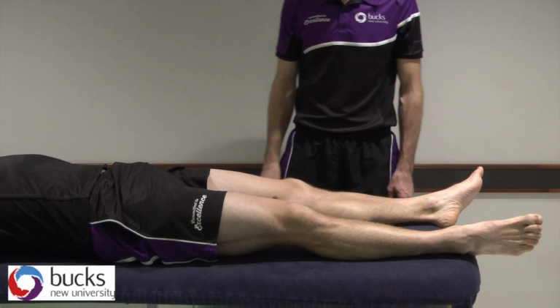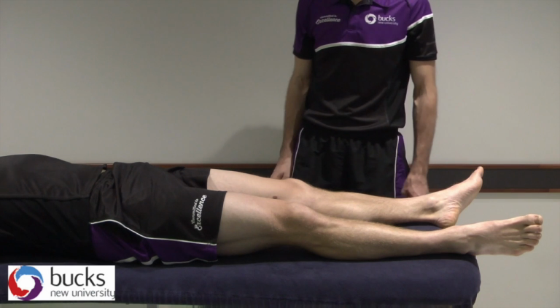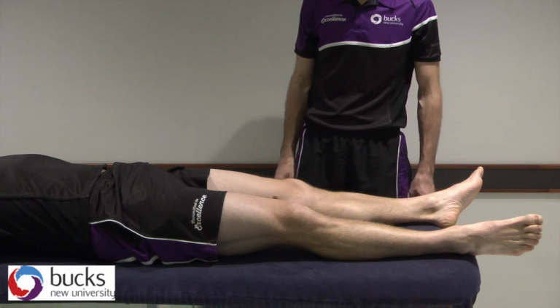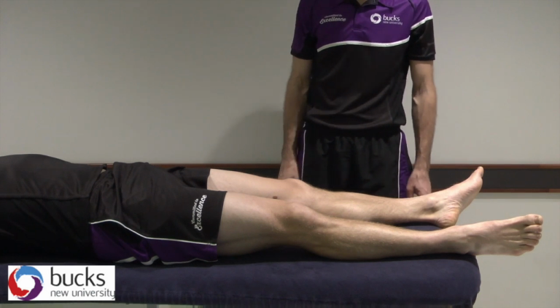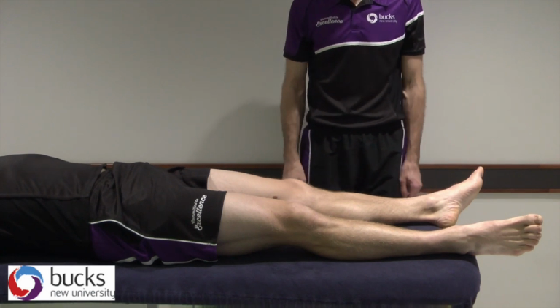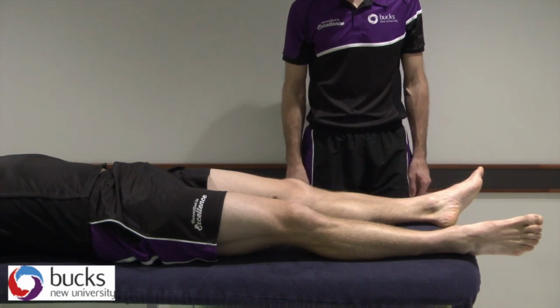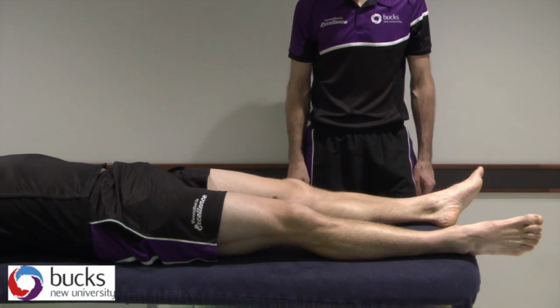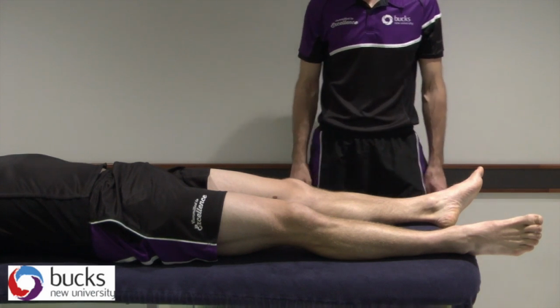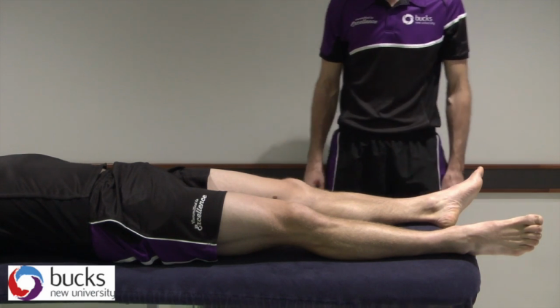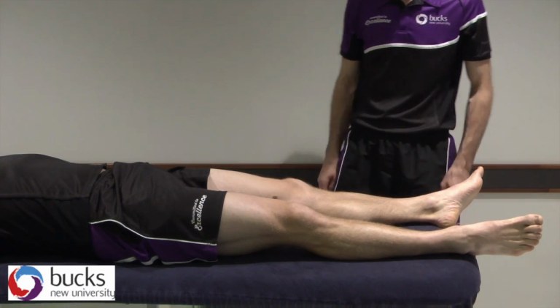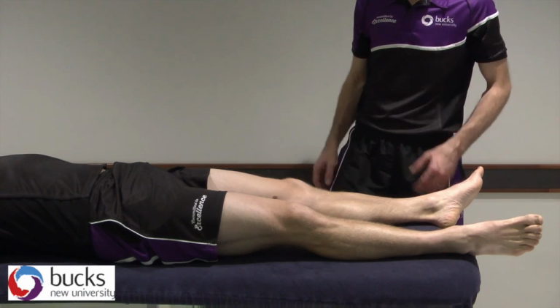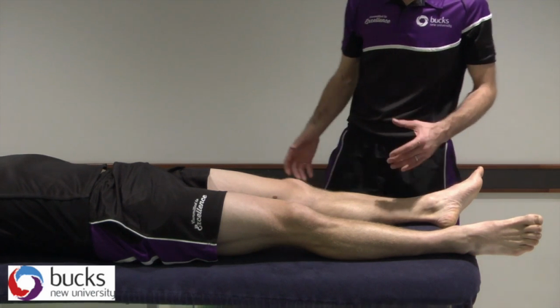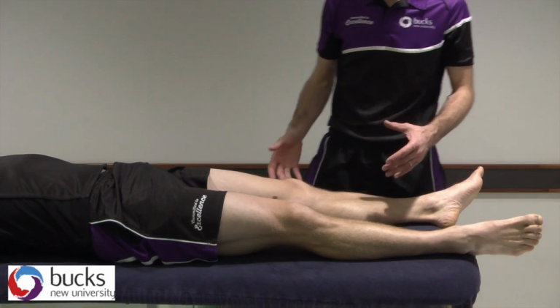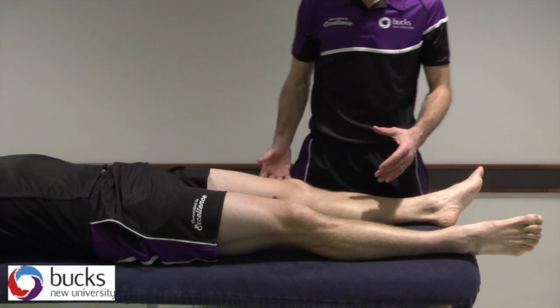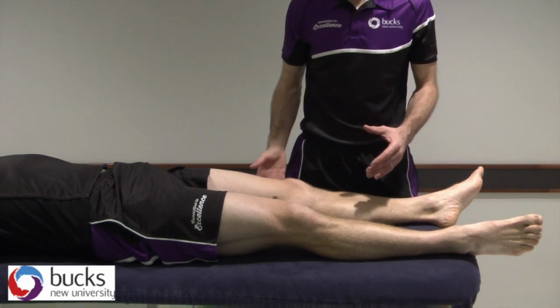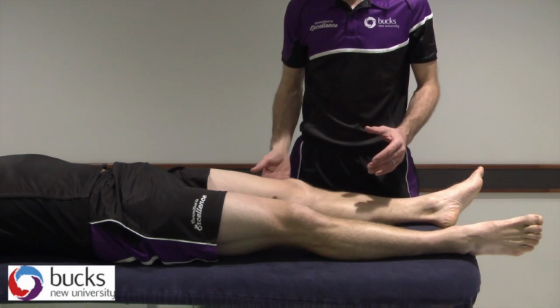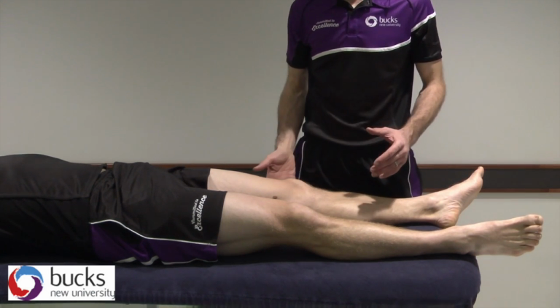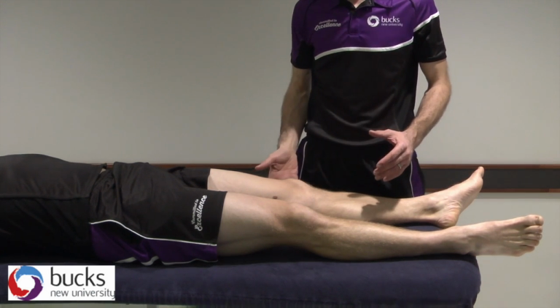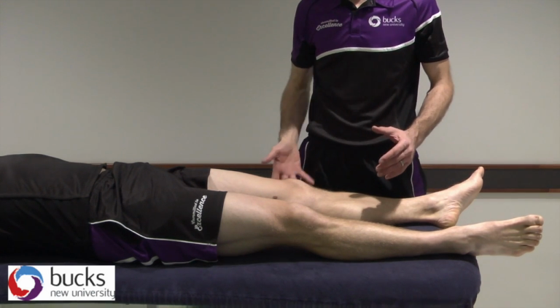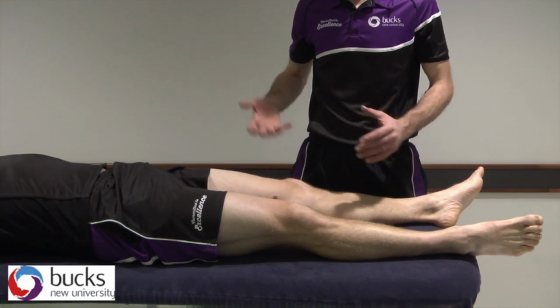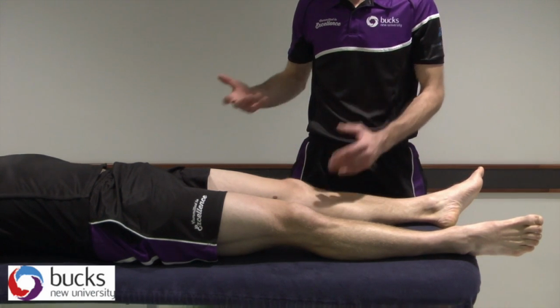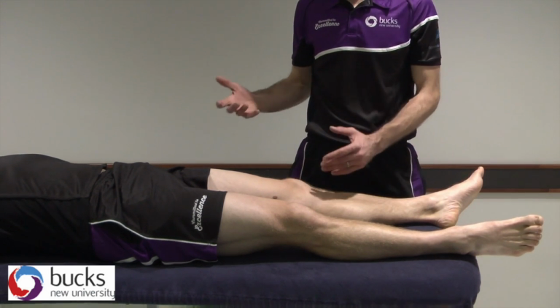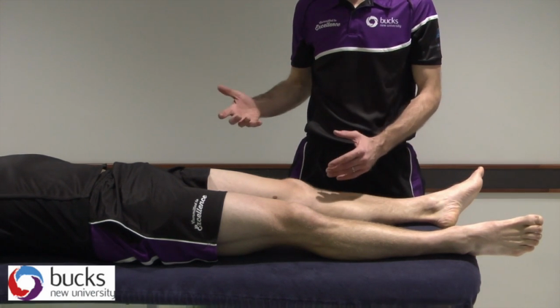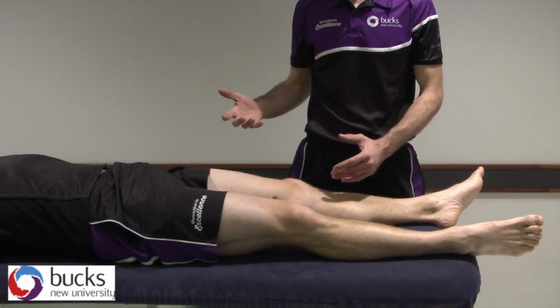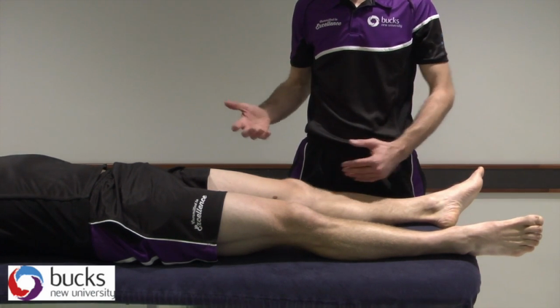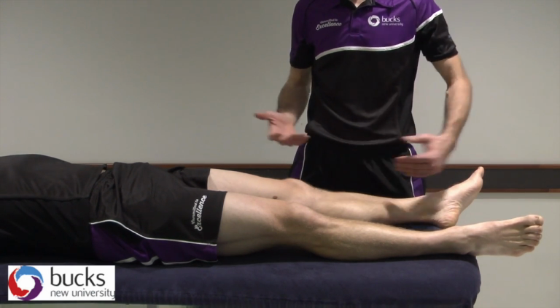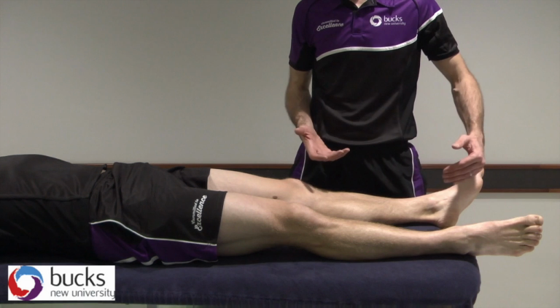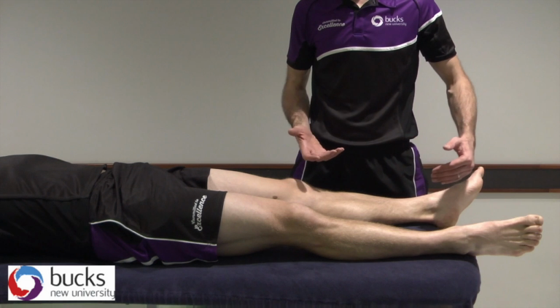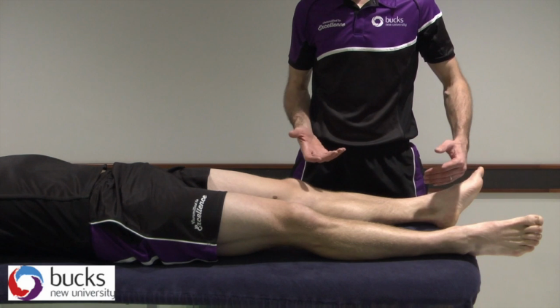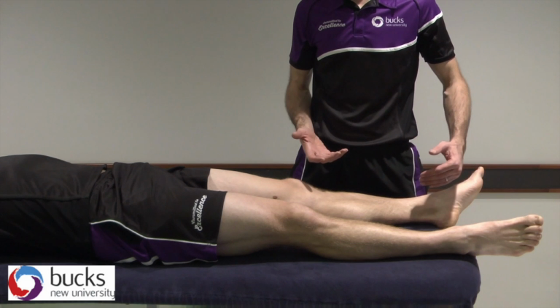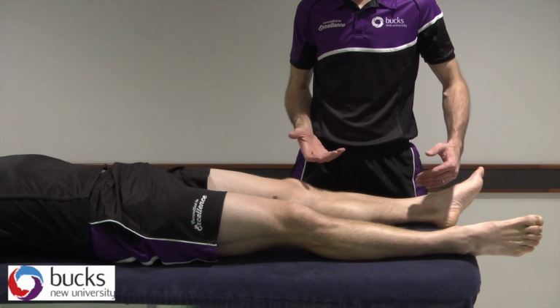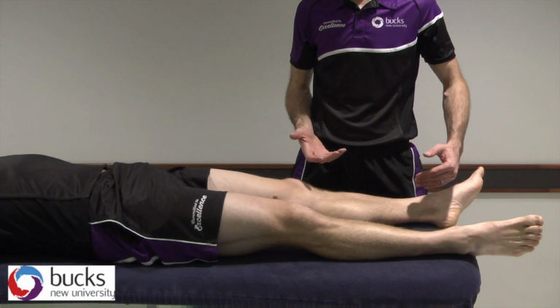Knee passive physiologicals. We're going to work on flexion first of all, followed by extension.